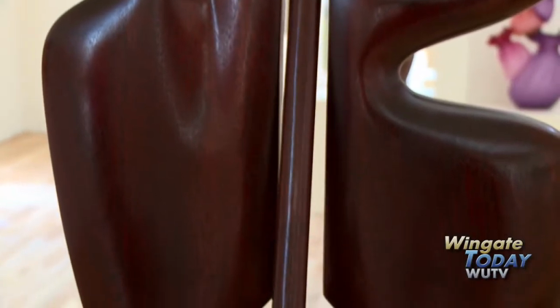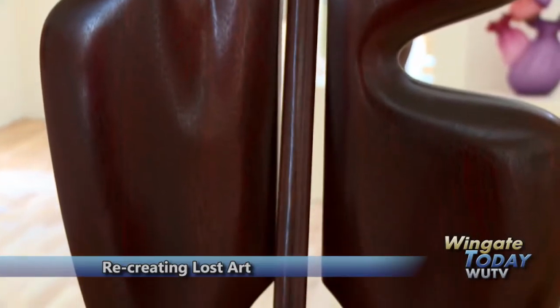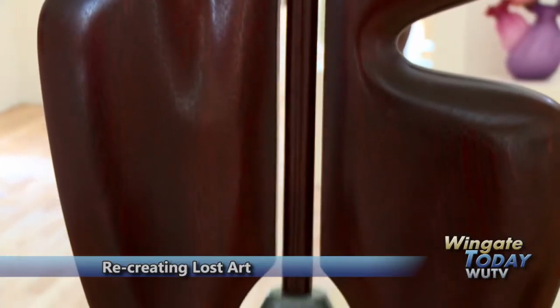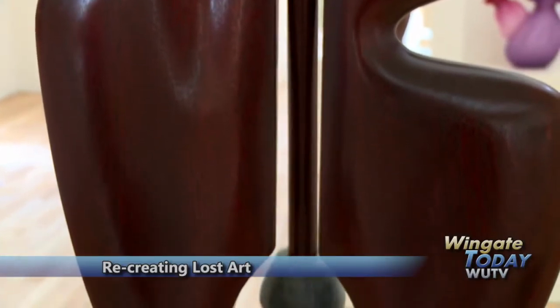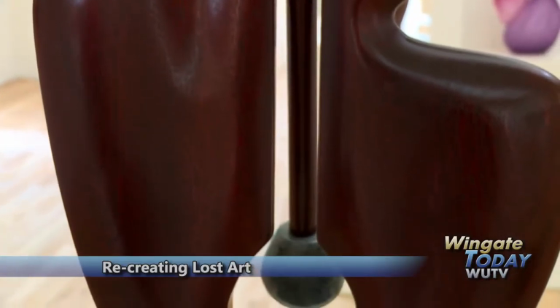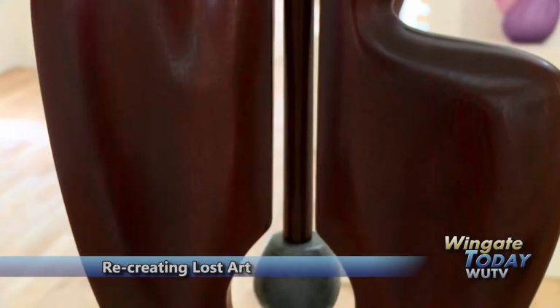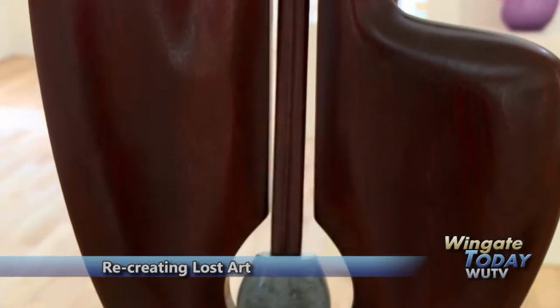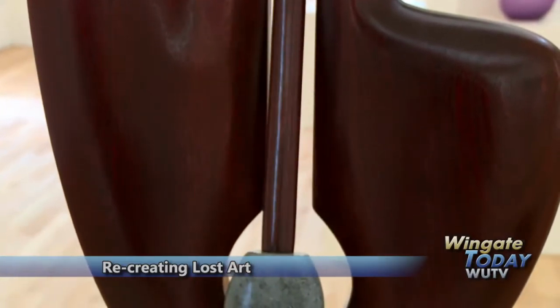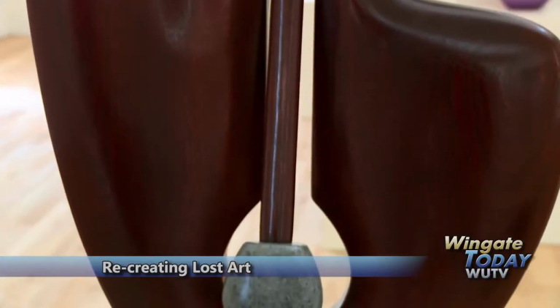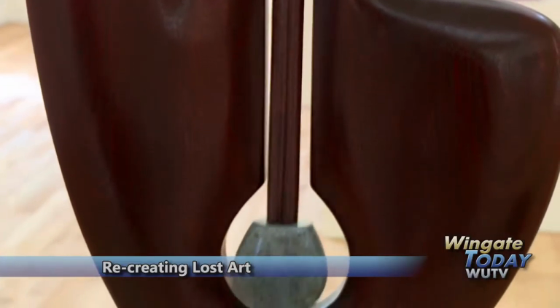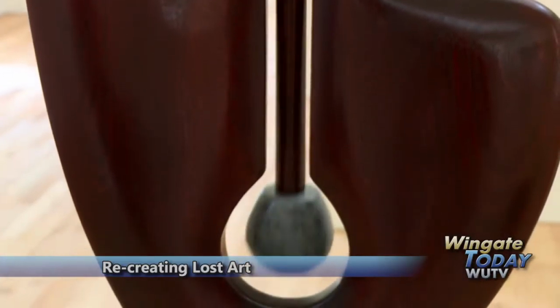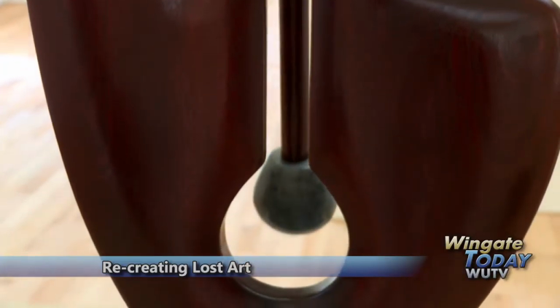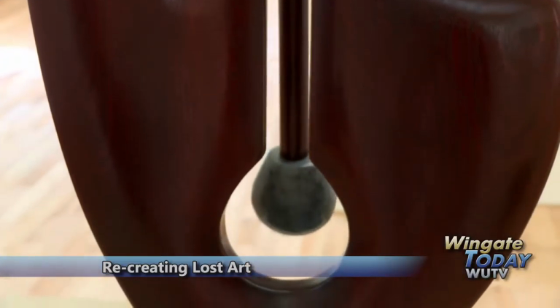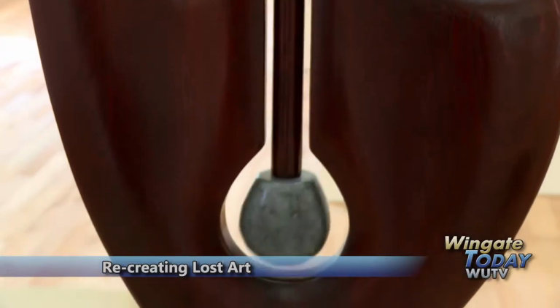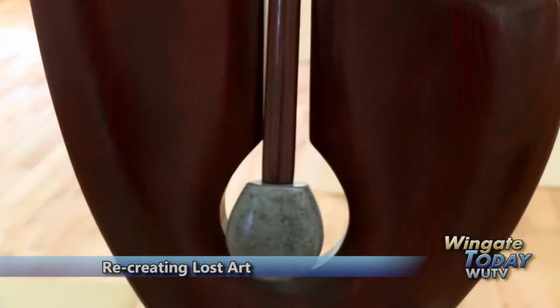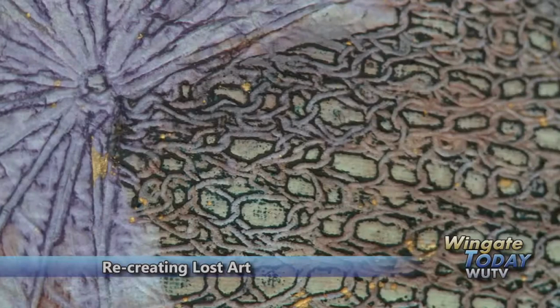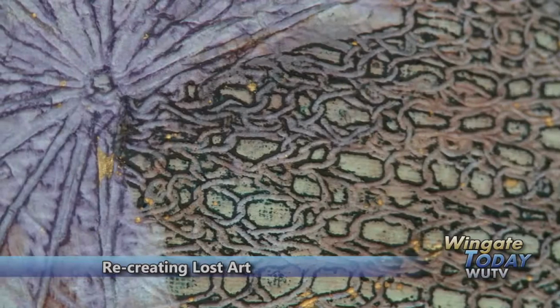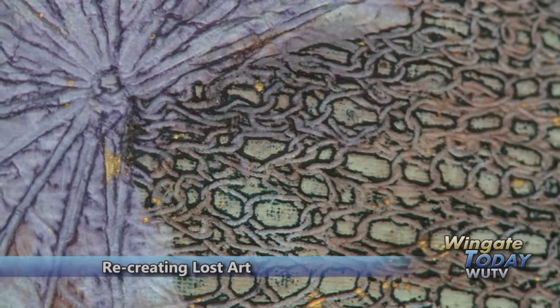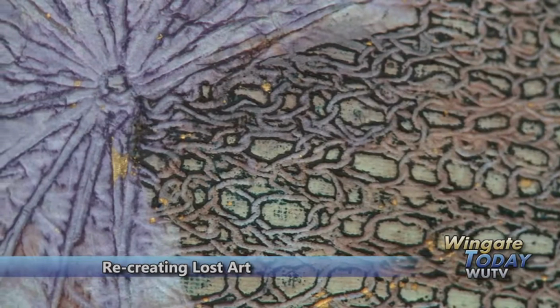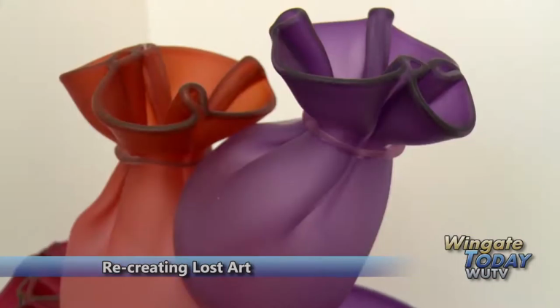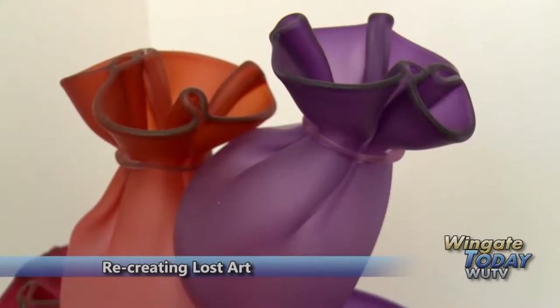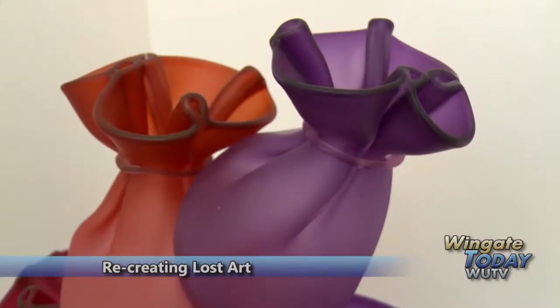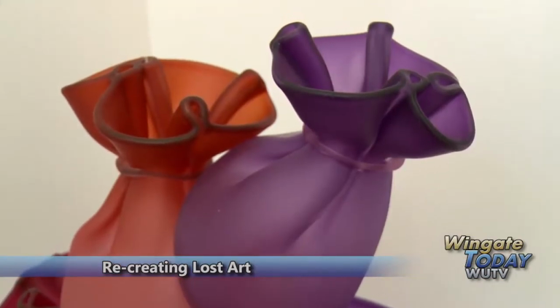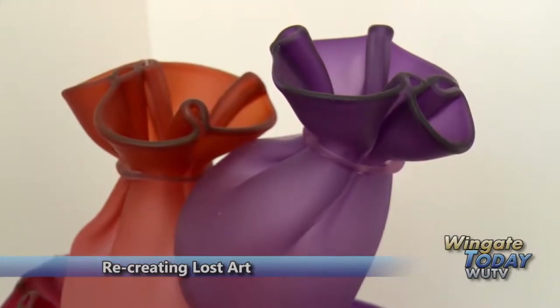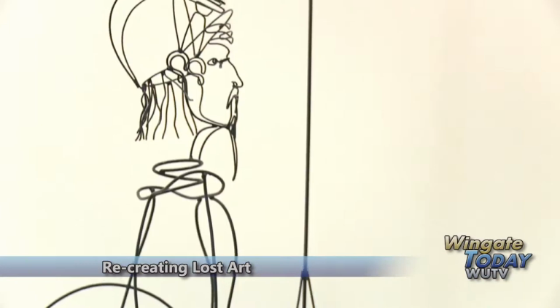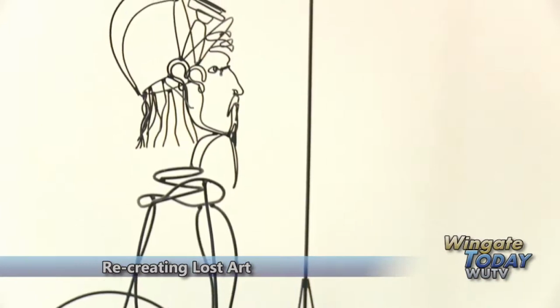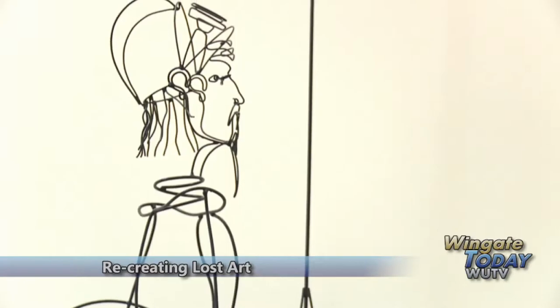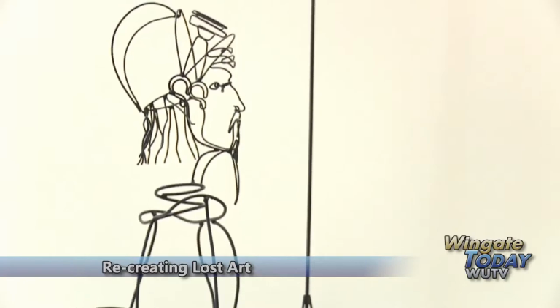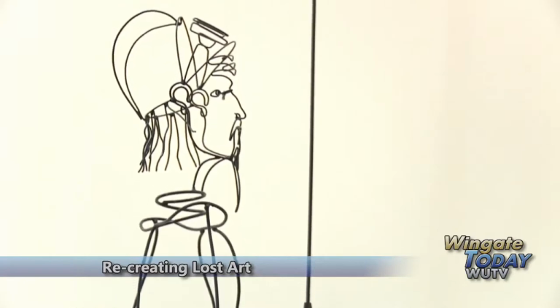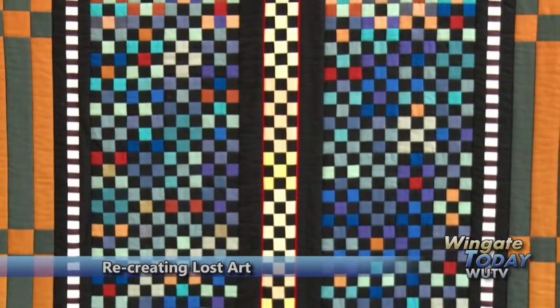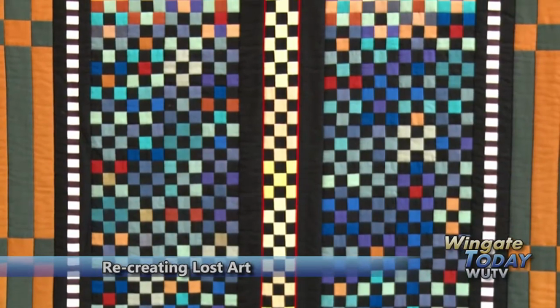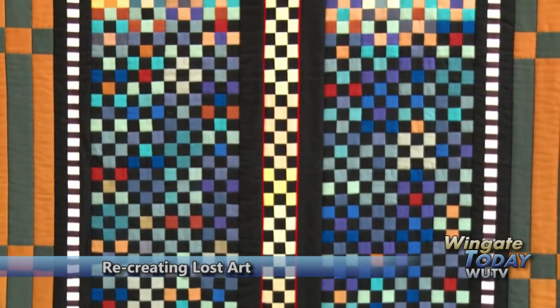Wingate's collection of art is impressive and varied — lithographs, glass bags, wire sculptures, quilts.